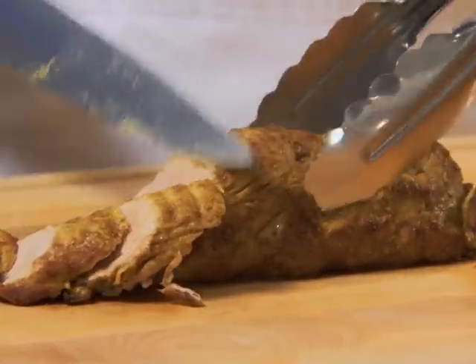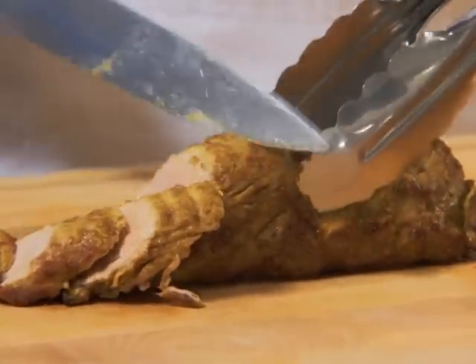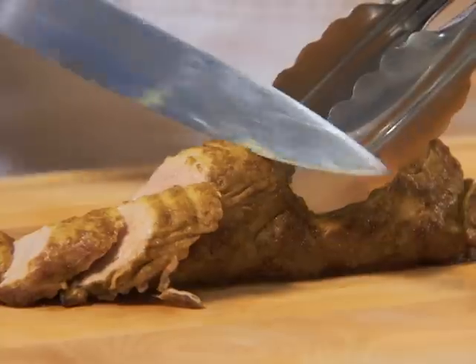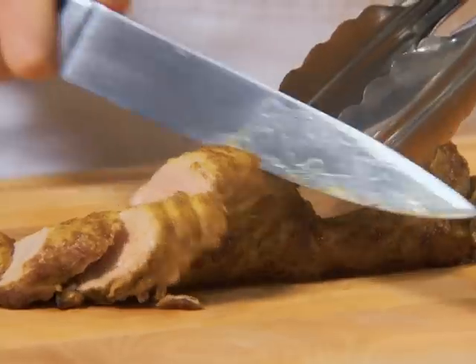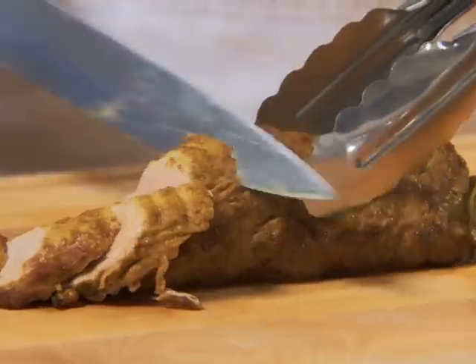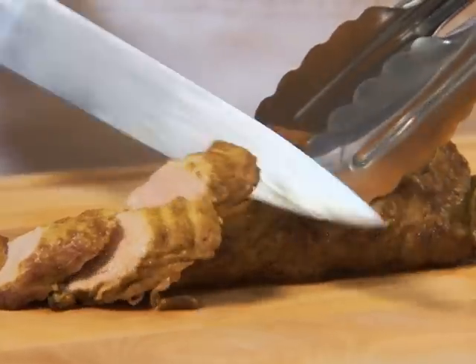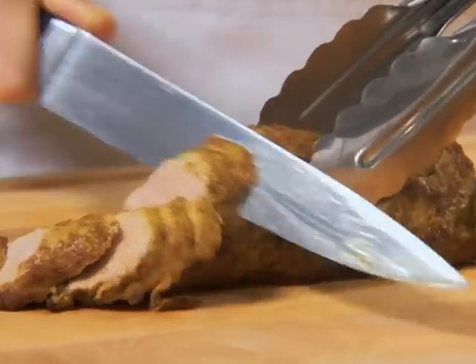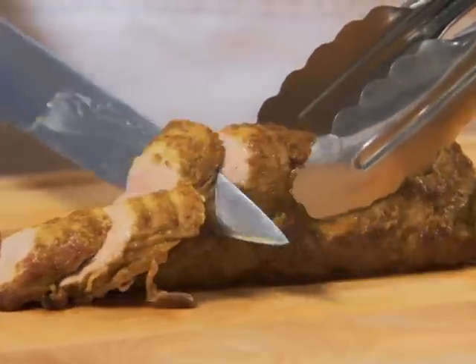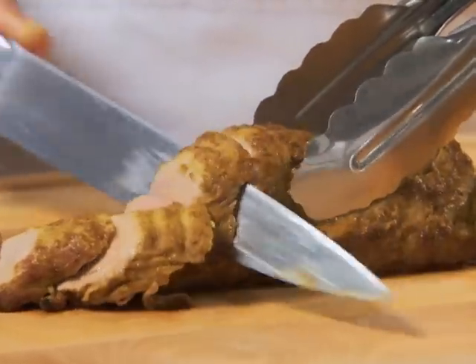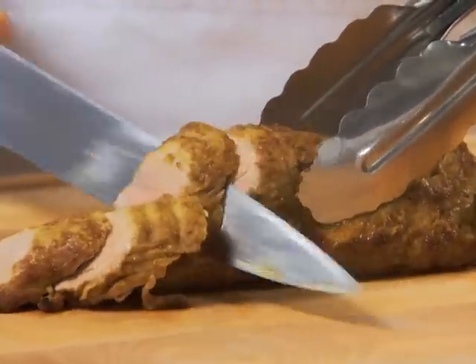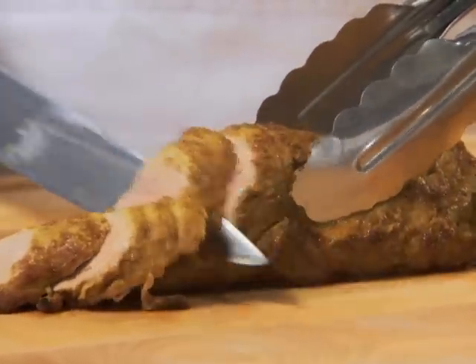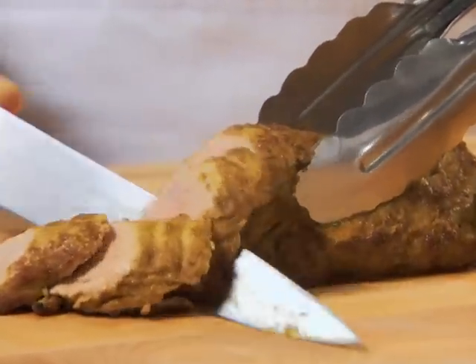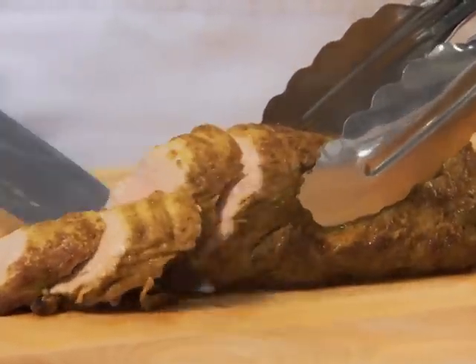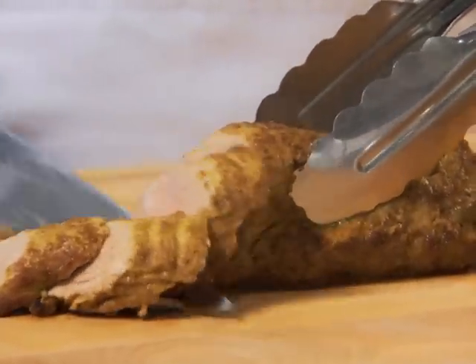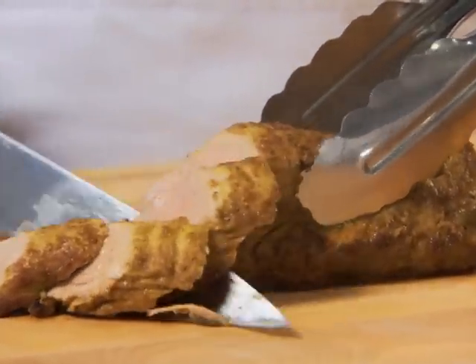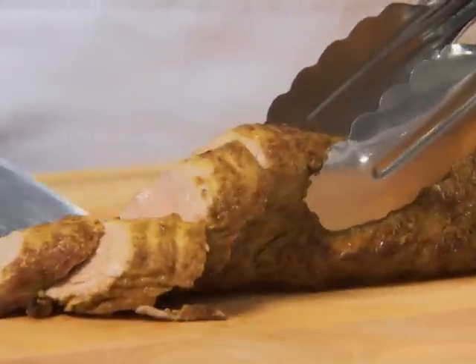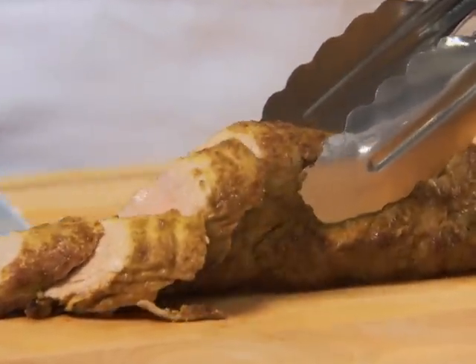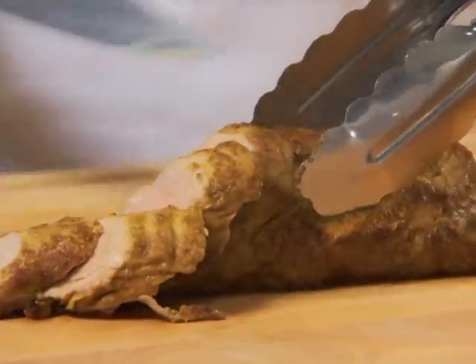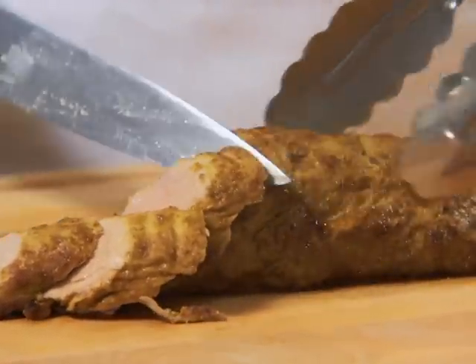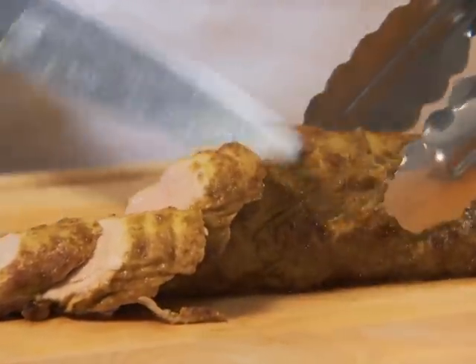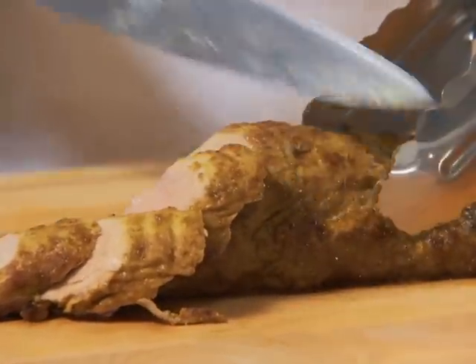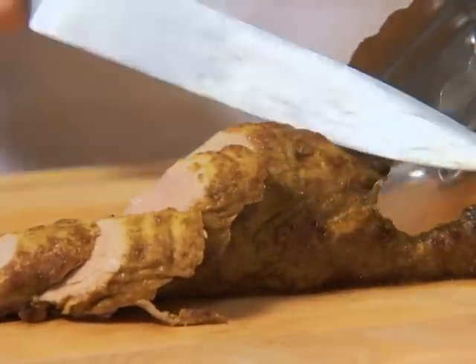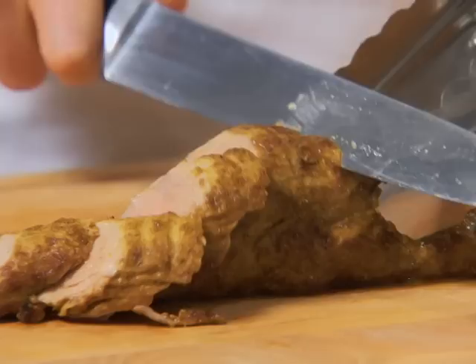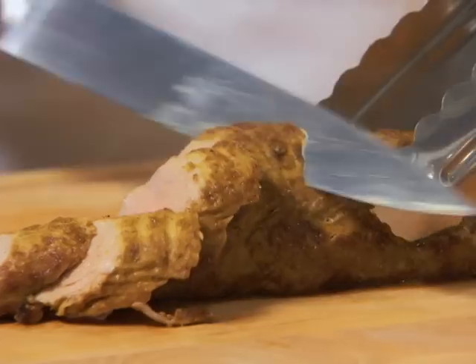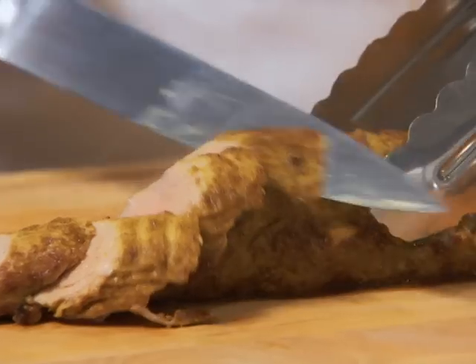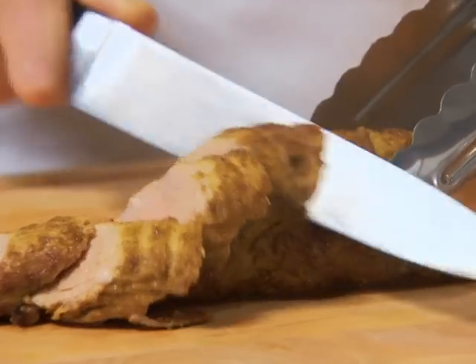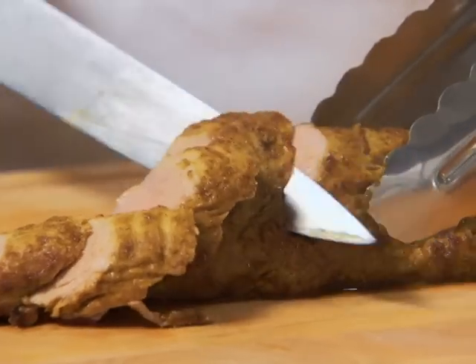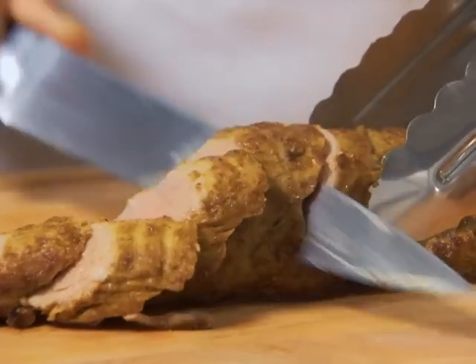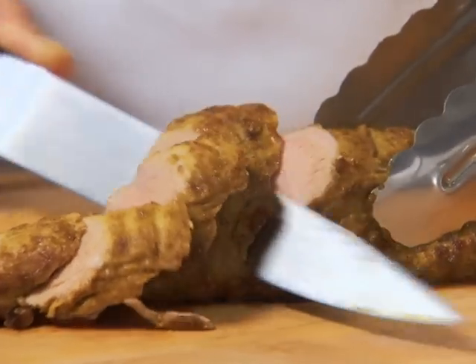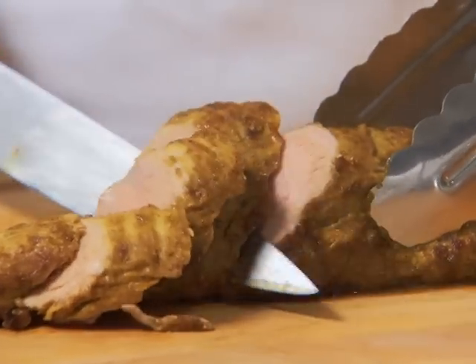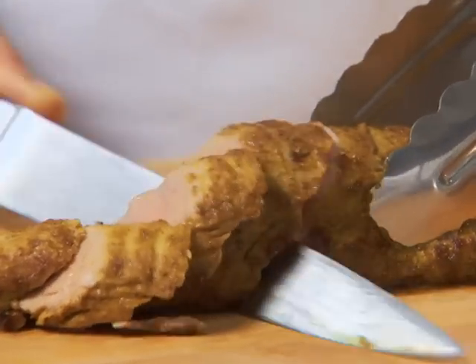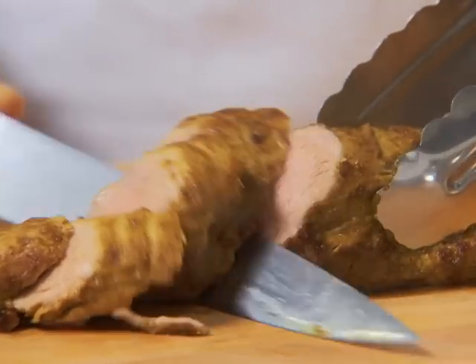Holding your knife in a slanting position, thinly slice the tenderloin and serve with some bok choy. Spice rubbed pork tenderloin.